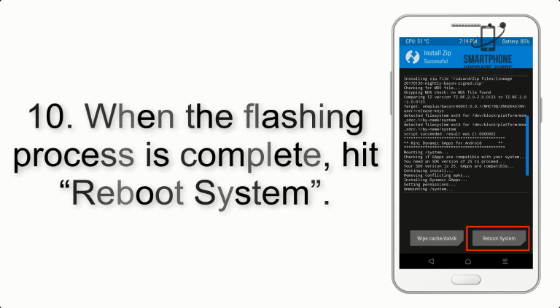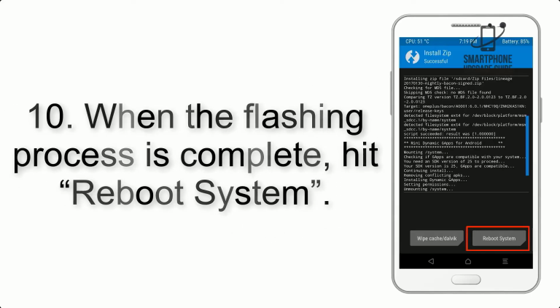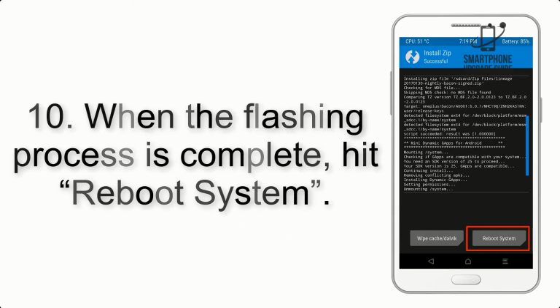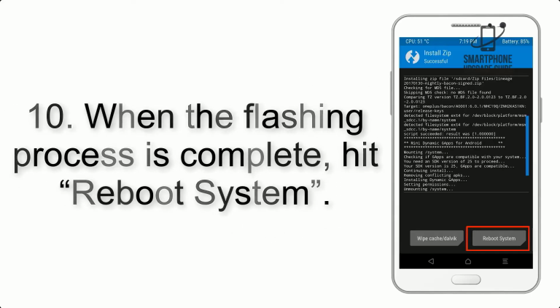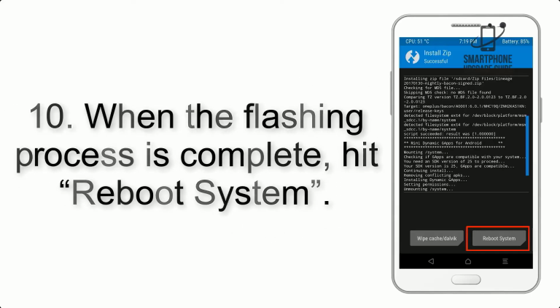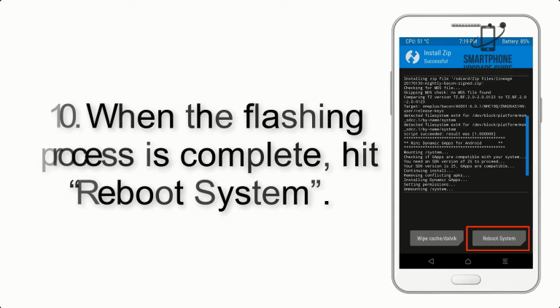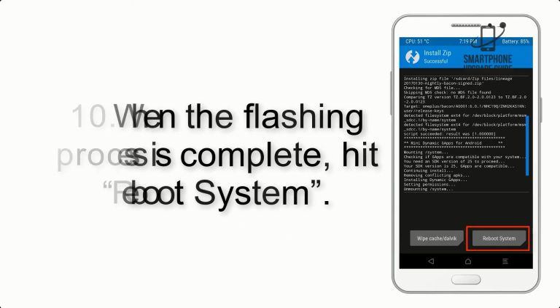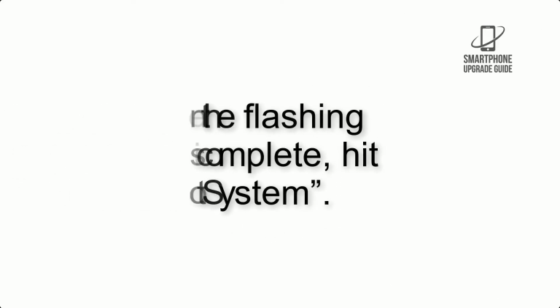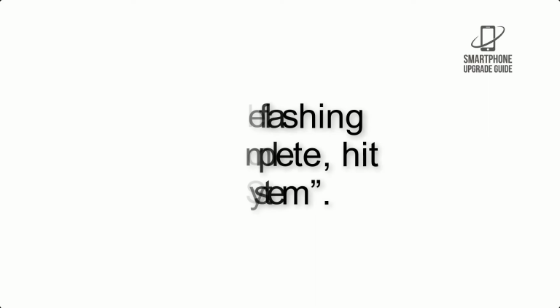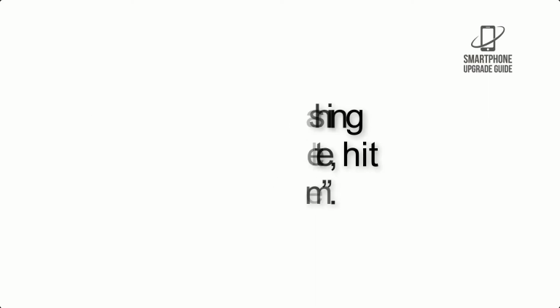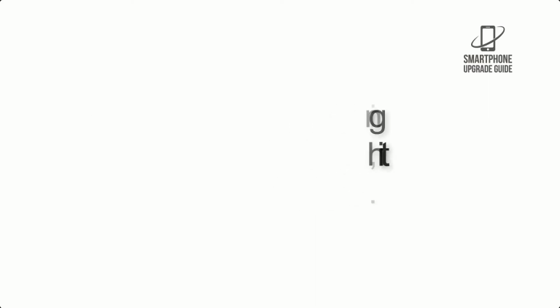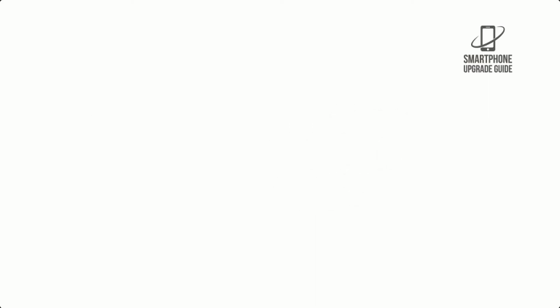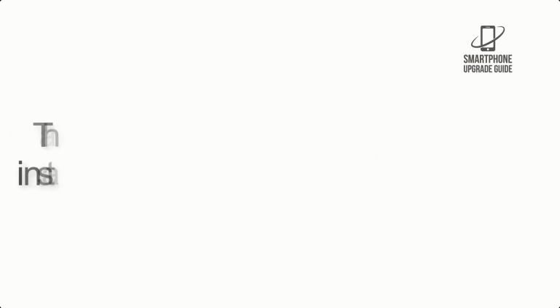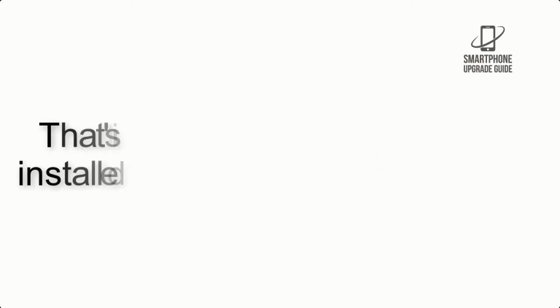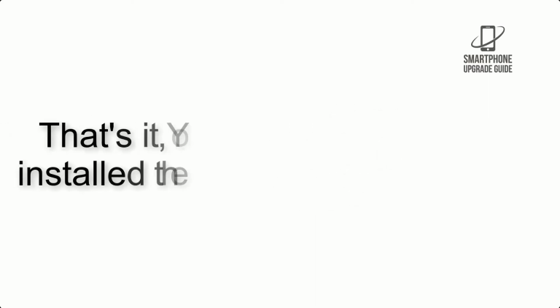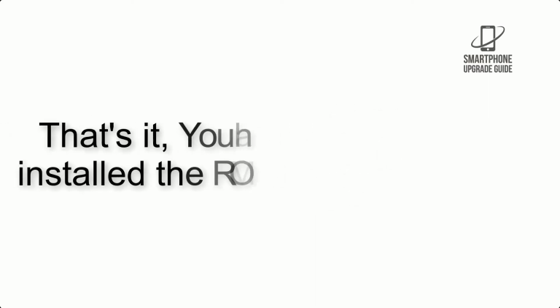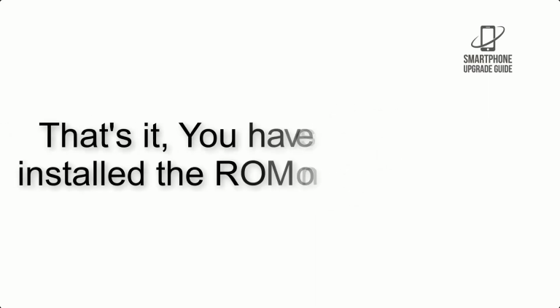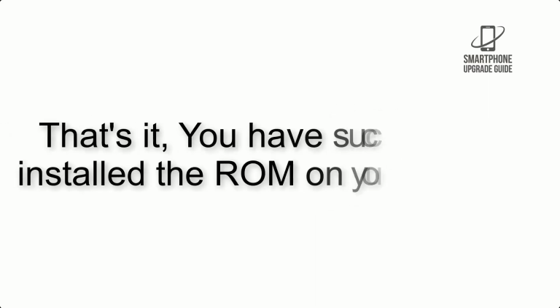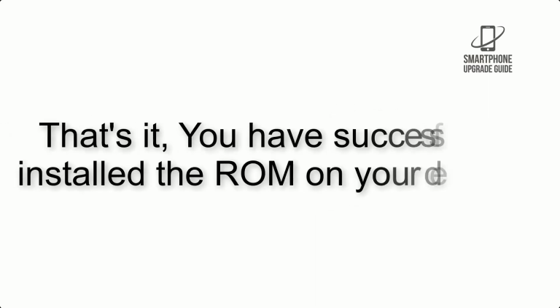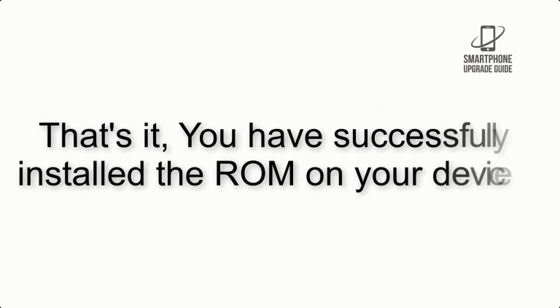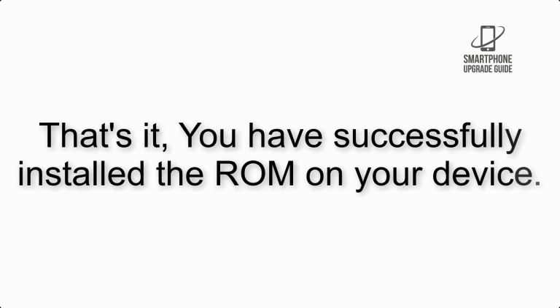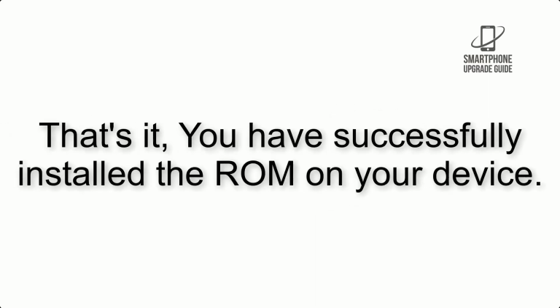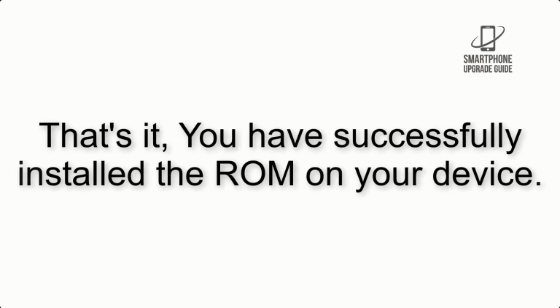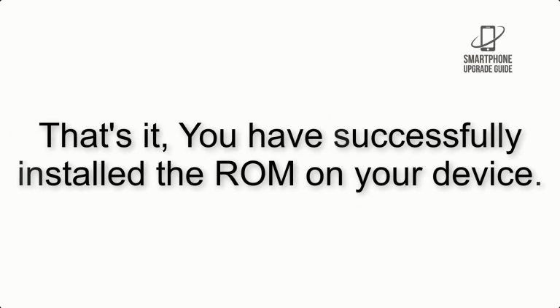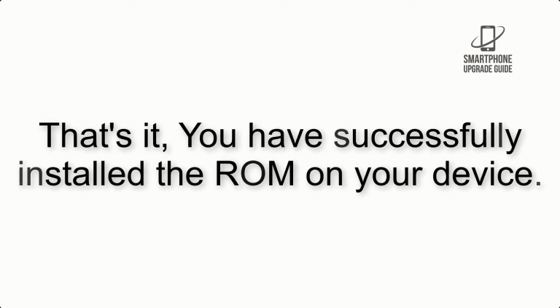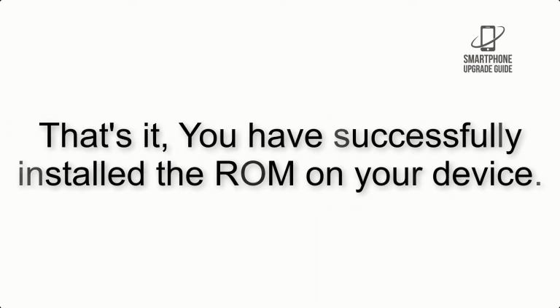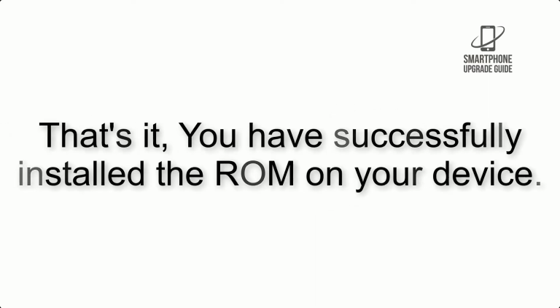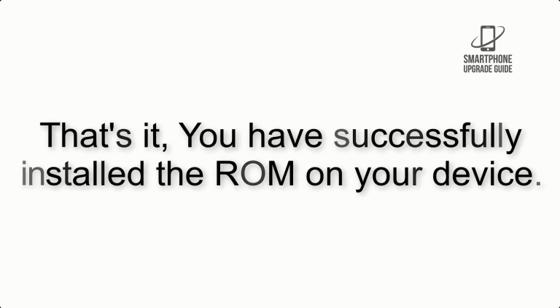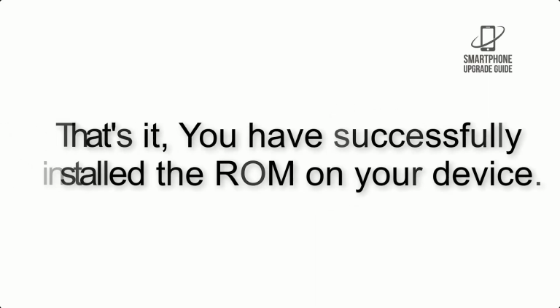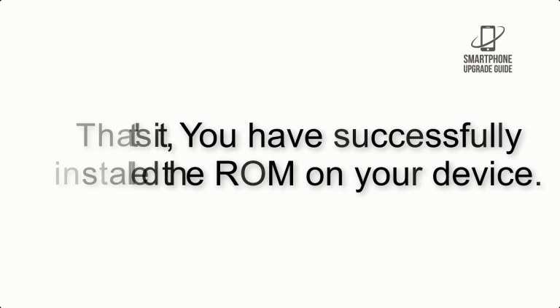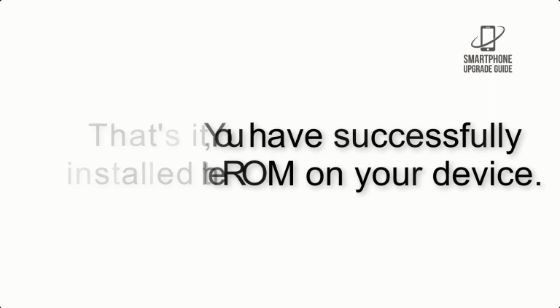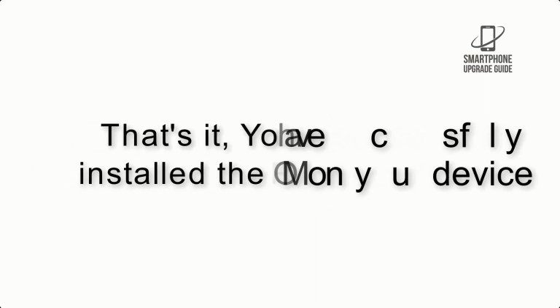Hit reboot system. That's it — you have successfully installed the ROM on your device.